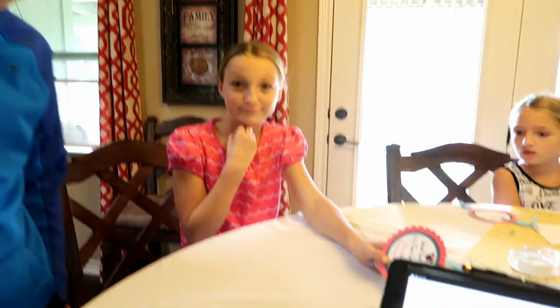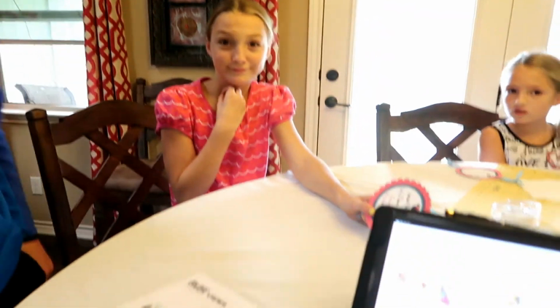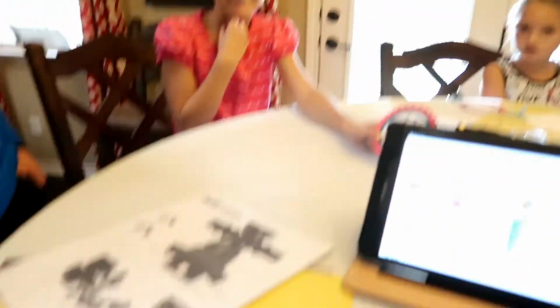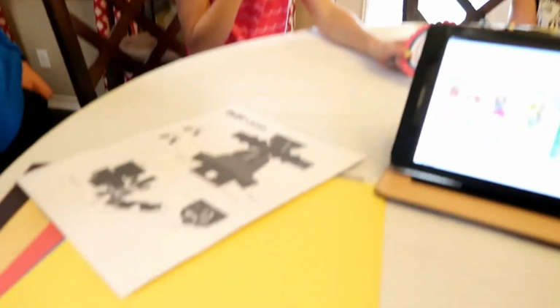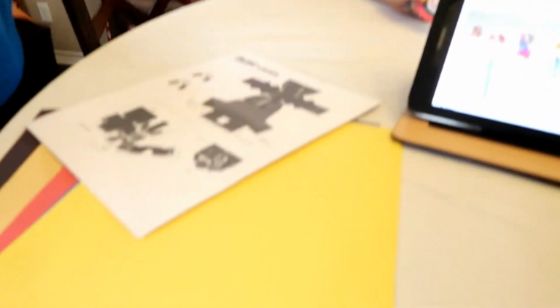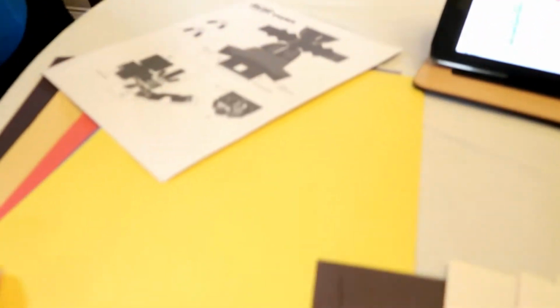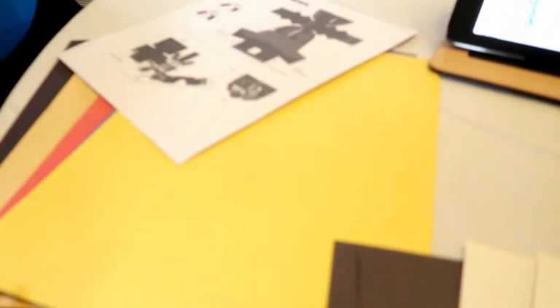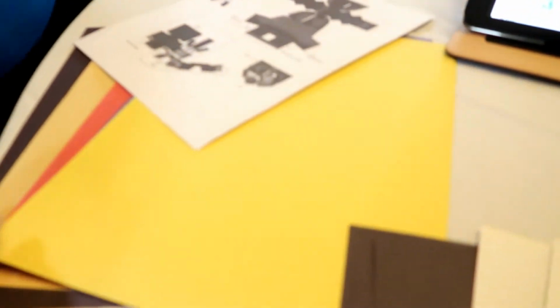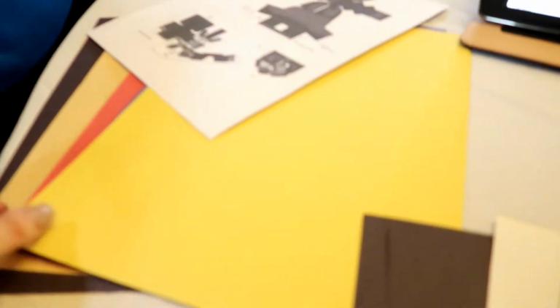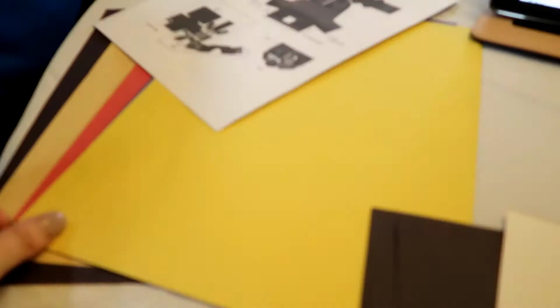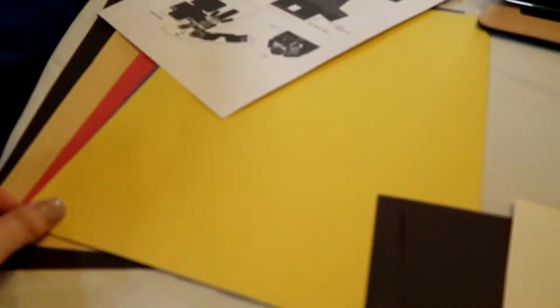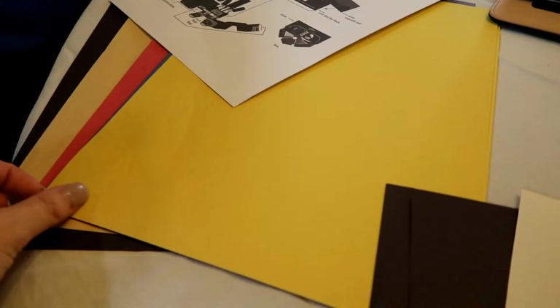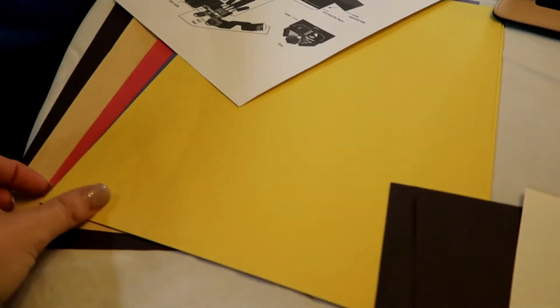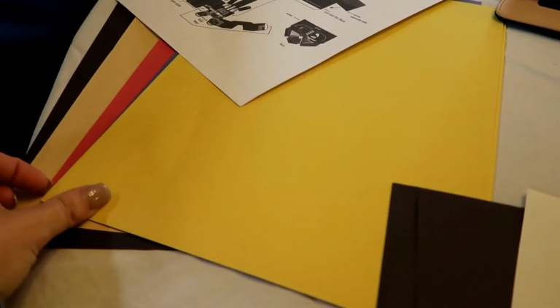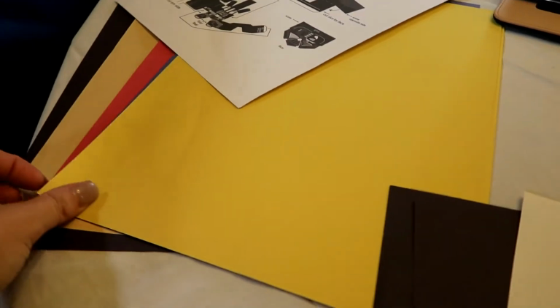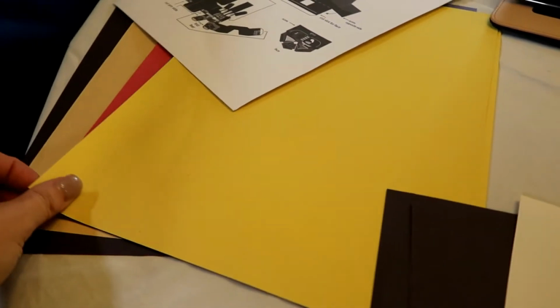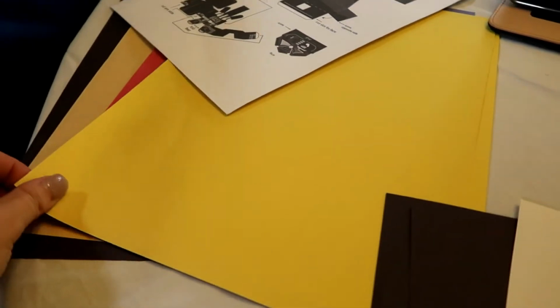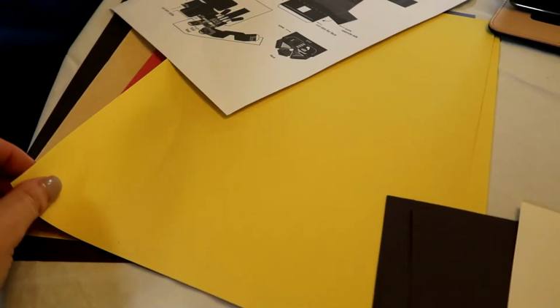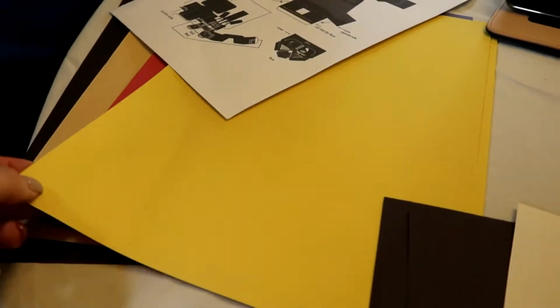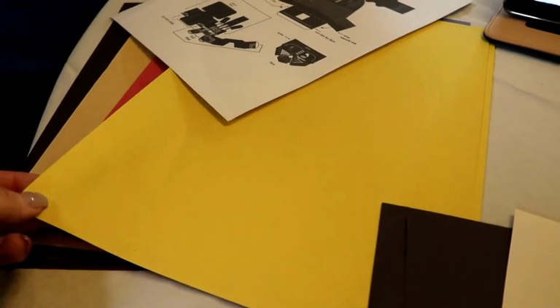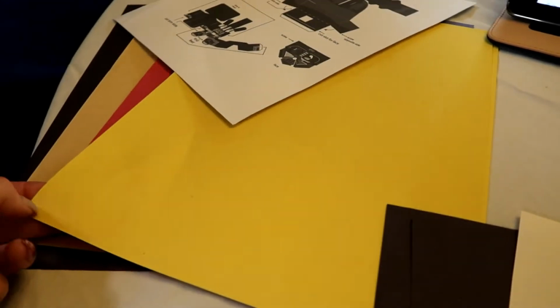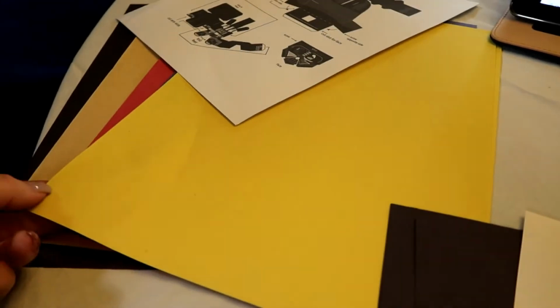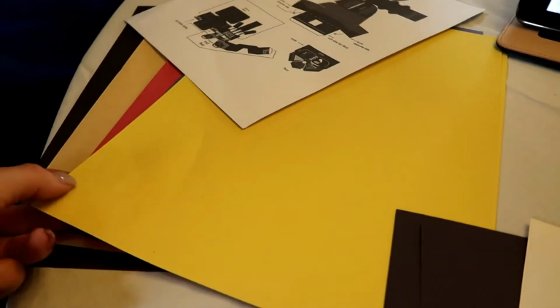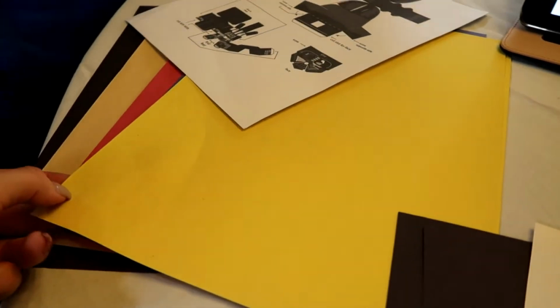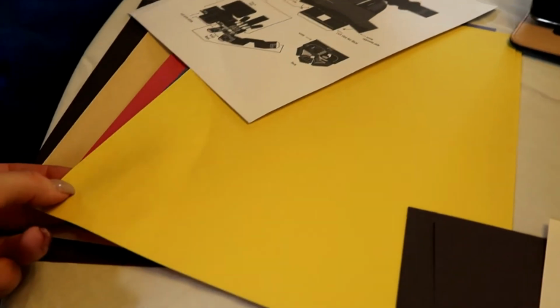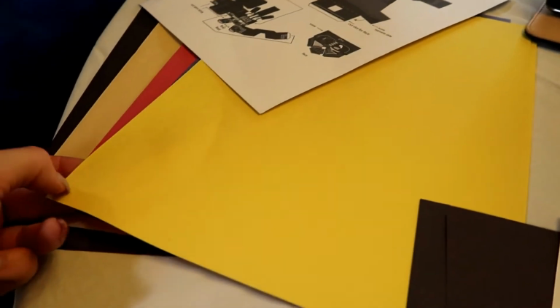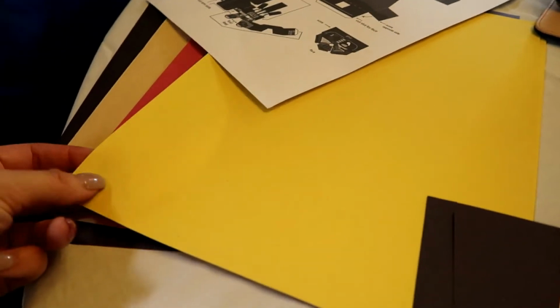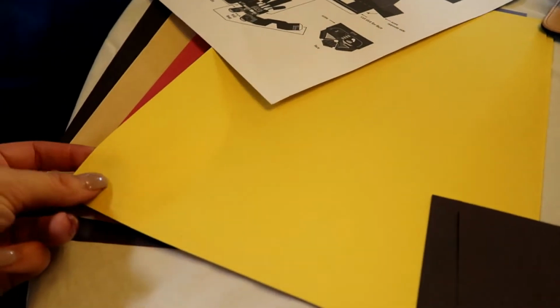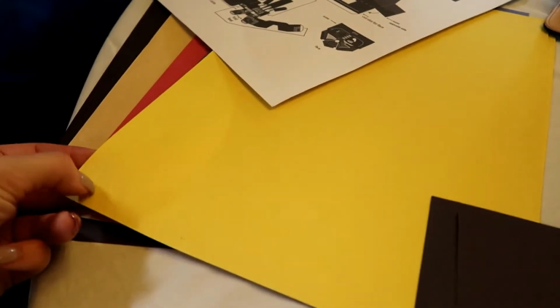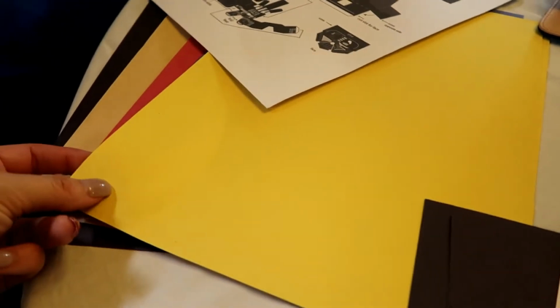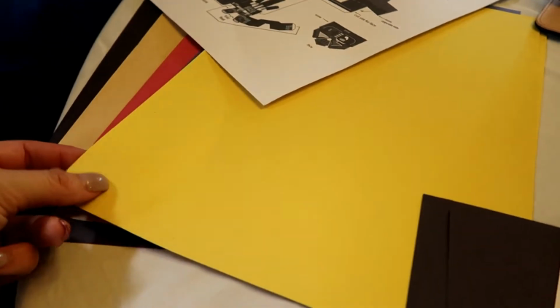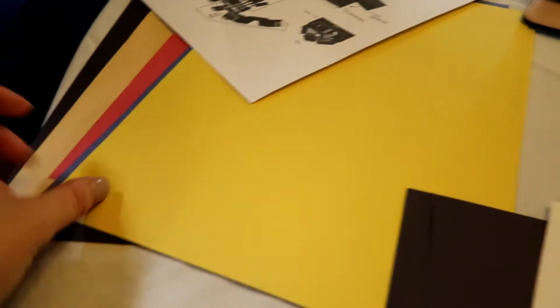We're going to cut out some probably 7 inch by 1 inch strips of paper.